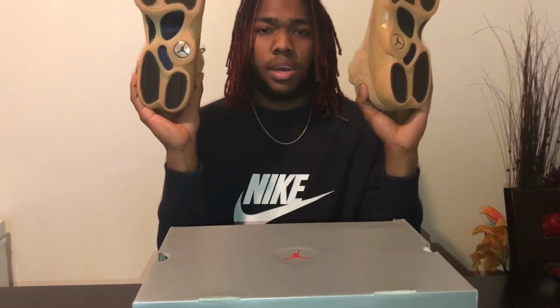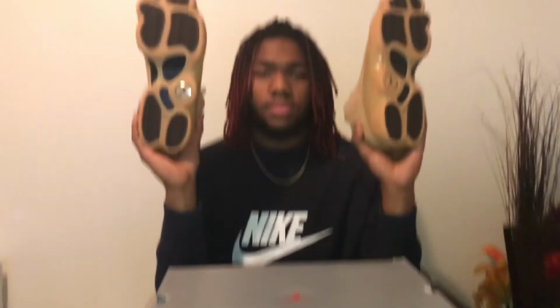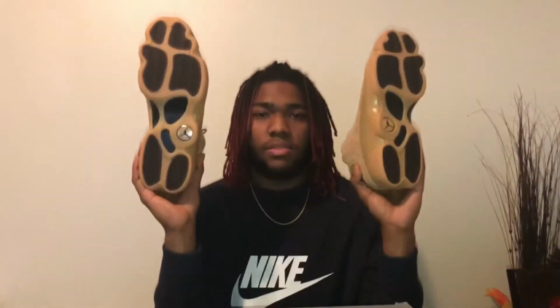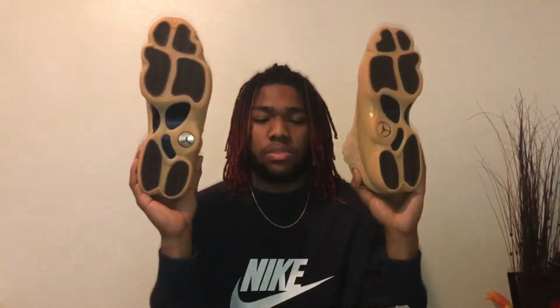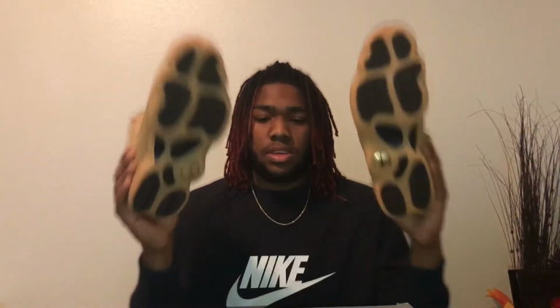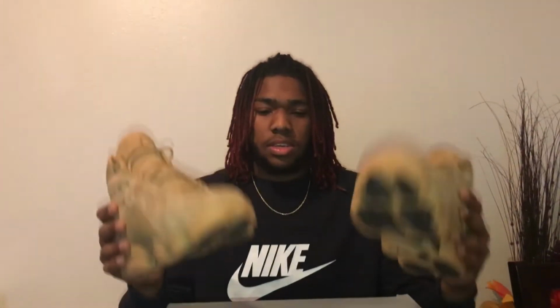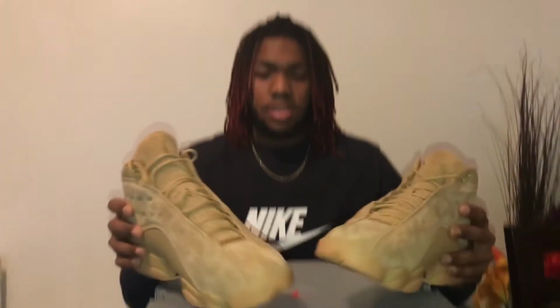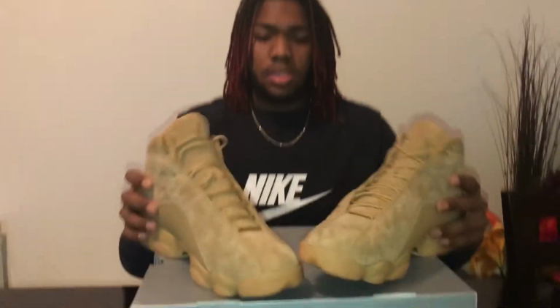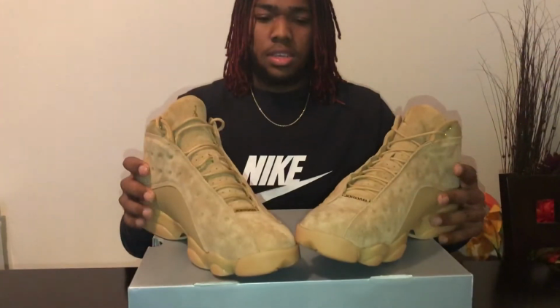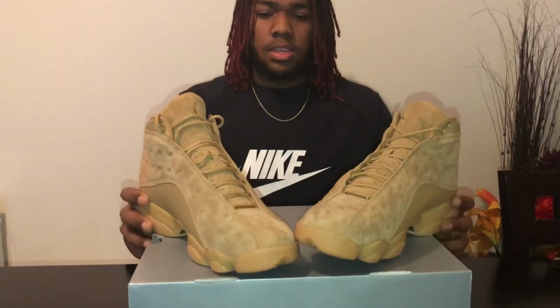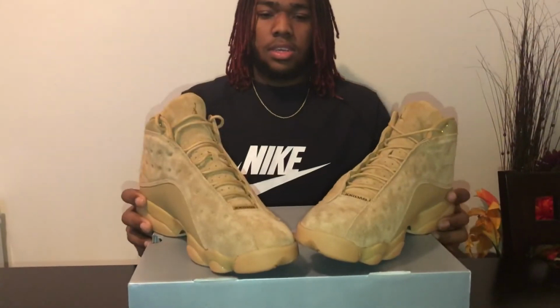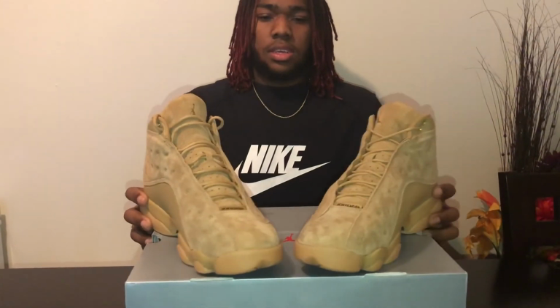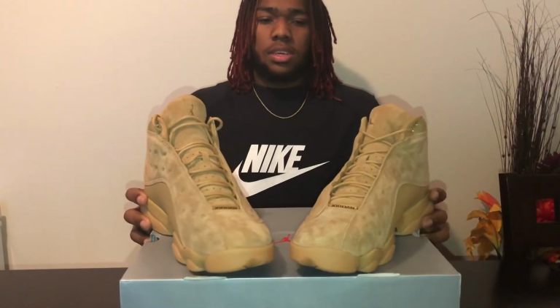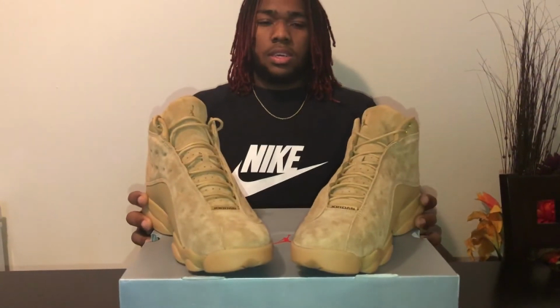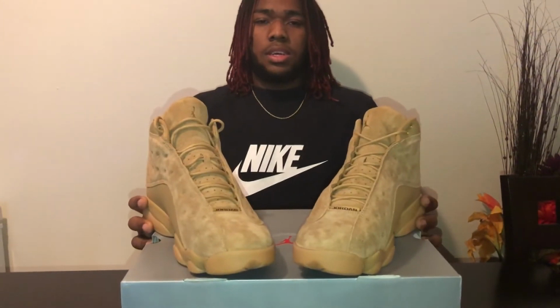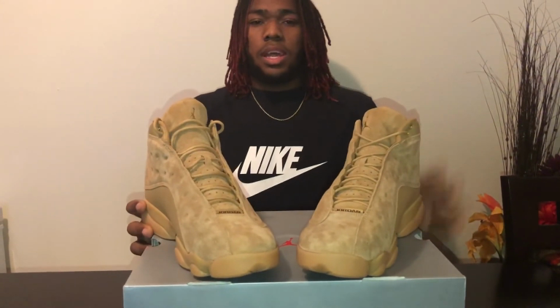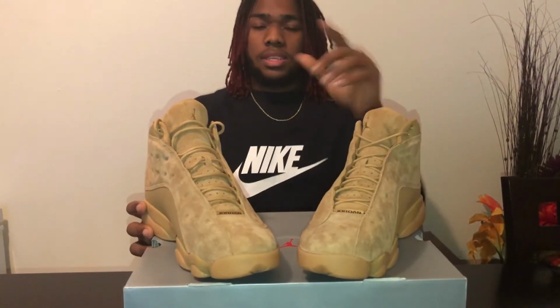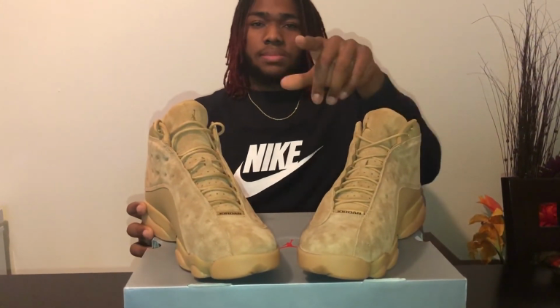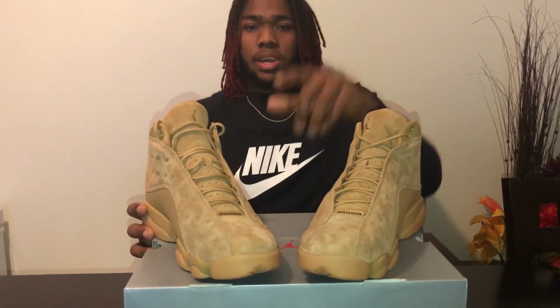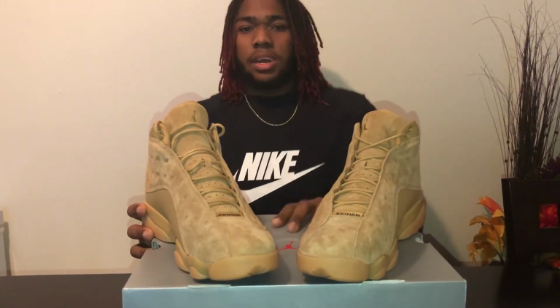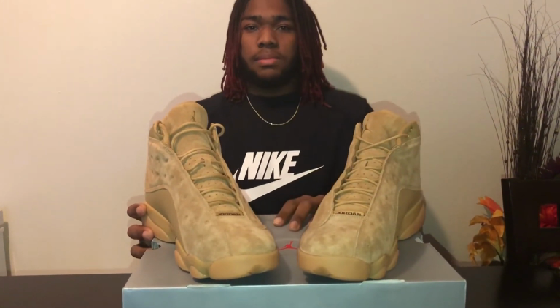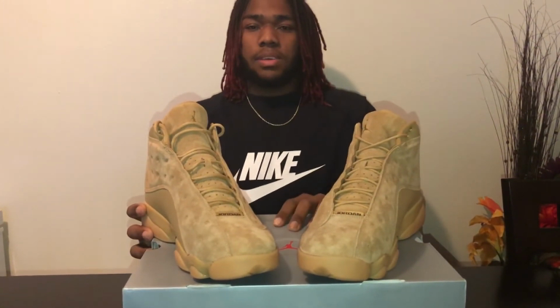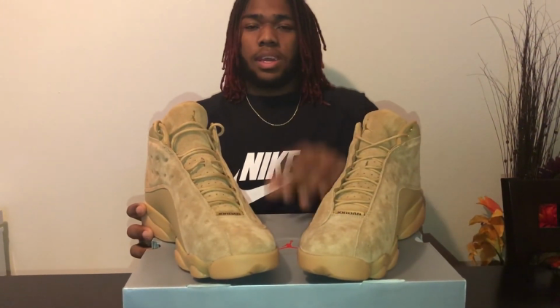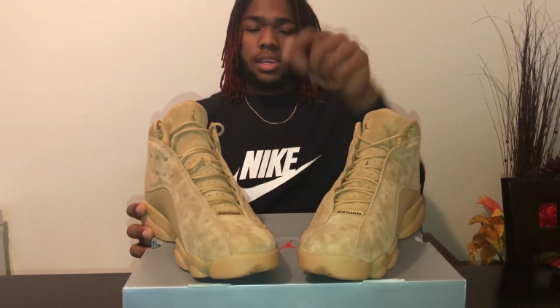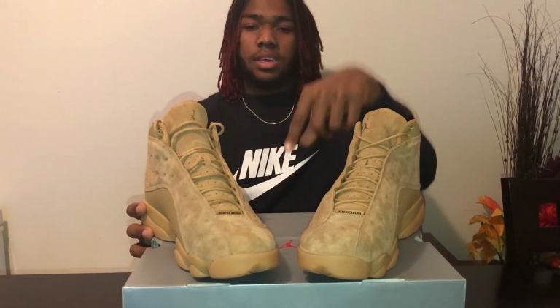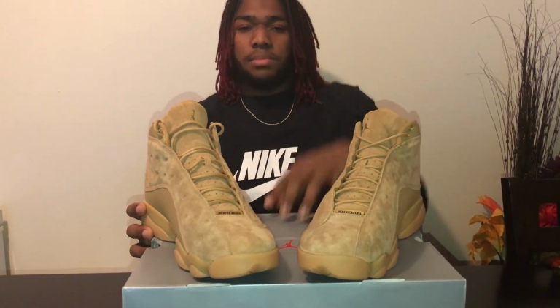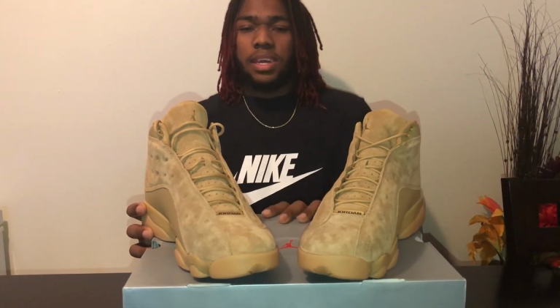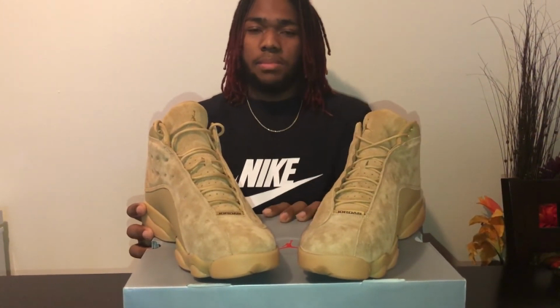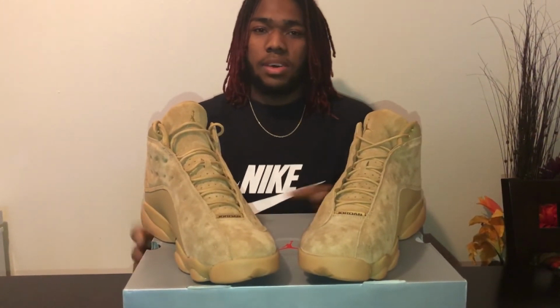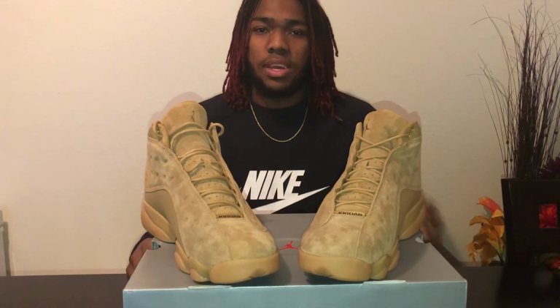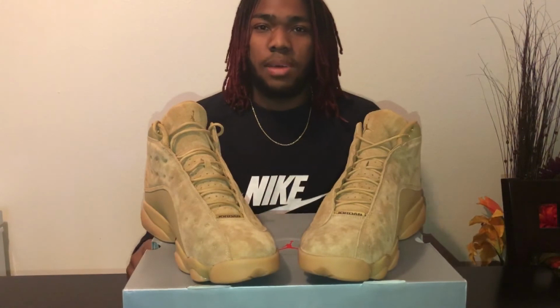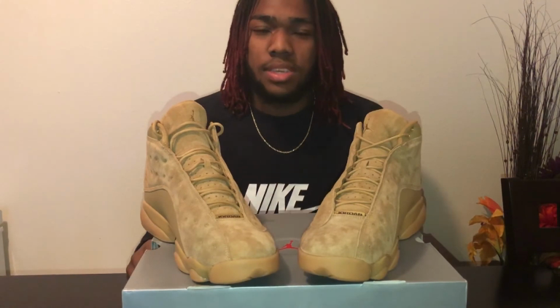A lot of them I just haven't worn yet. Like and subscribe — gonna be down below in the comments.